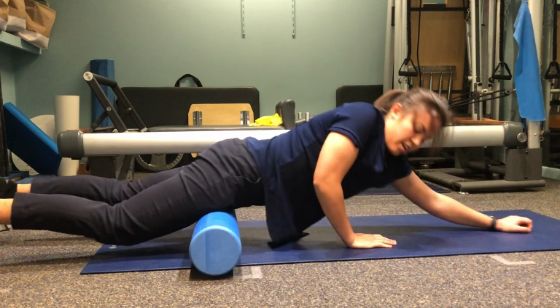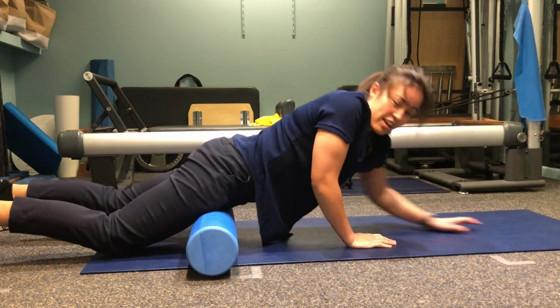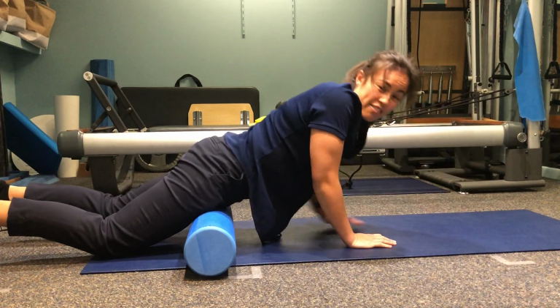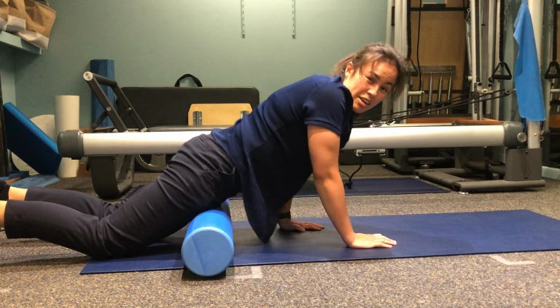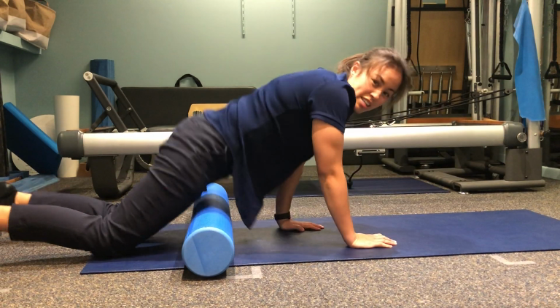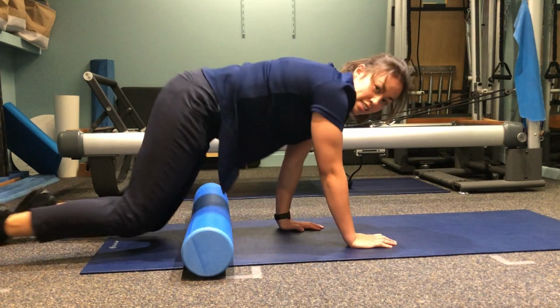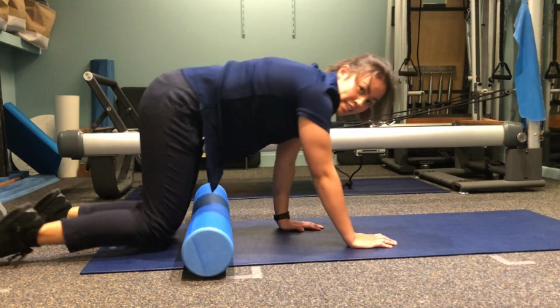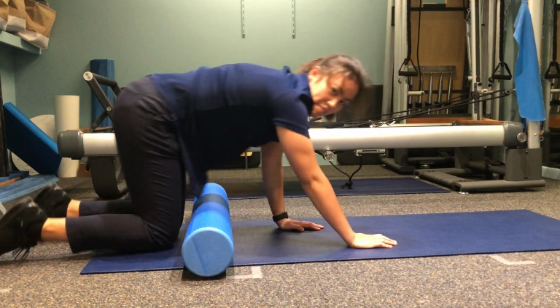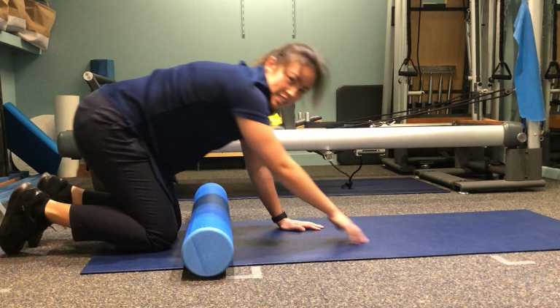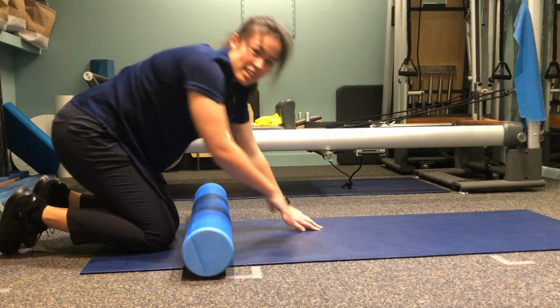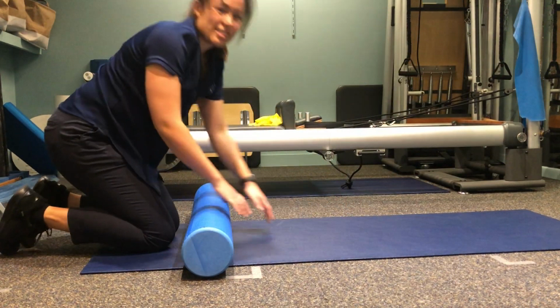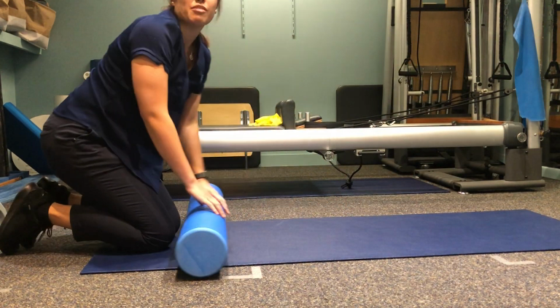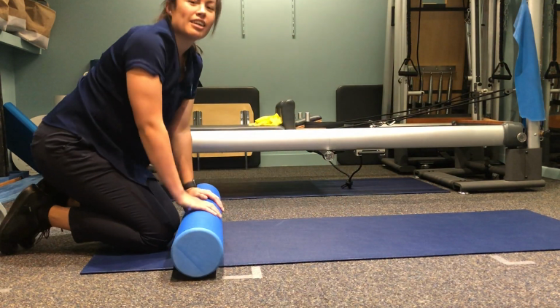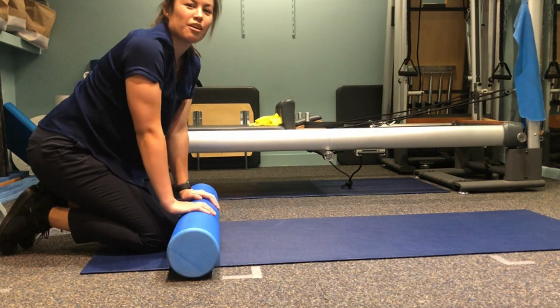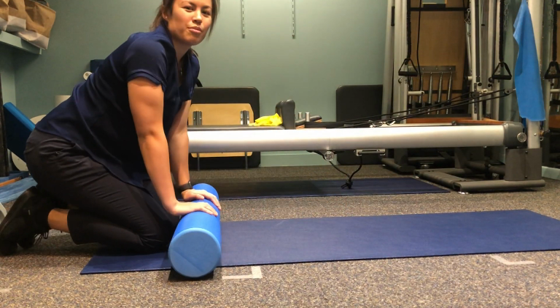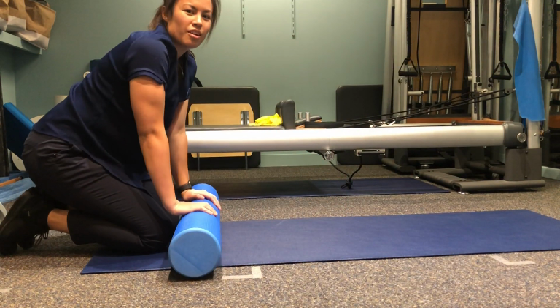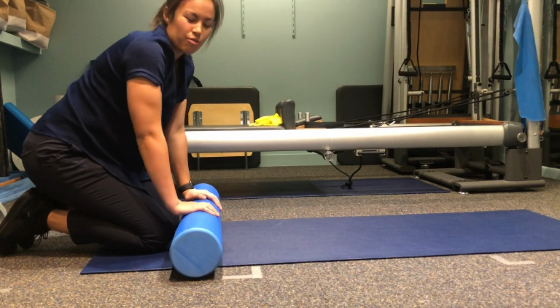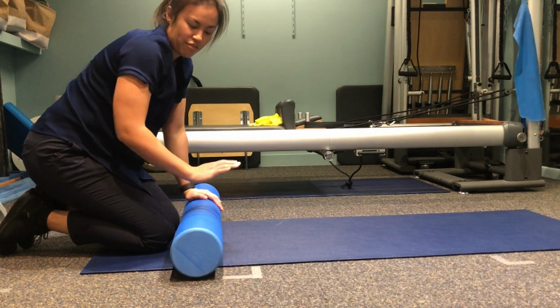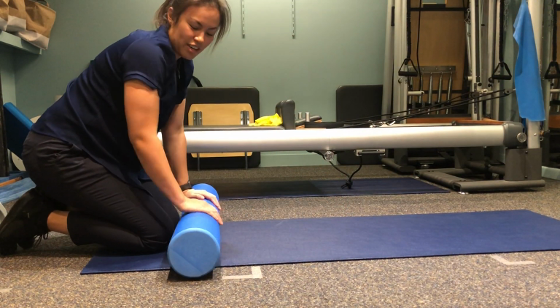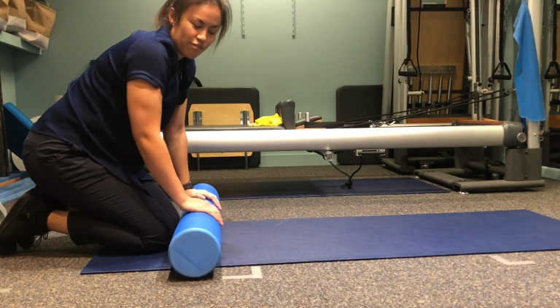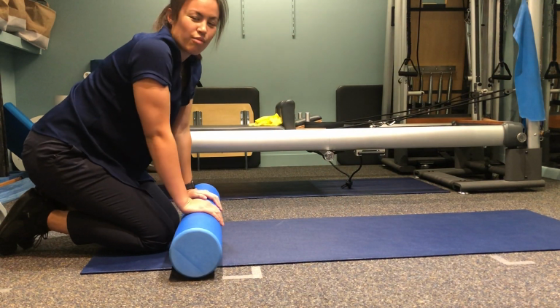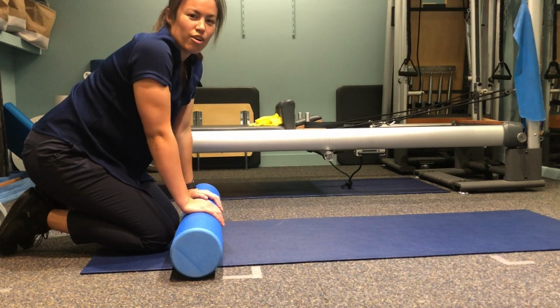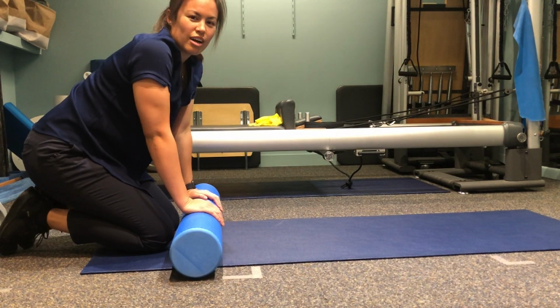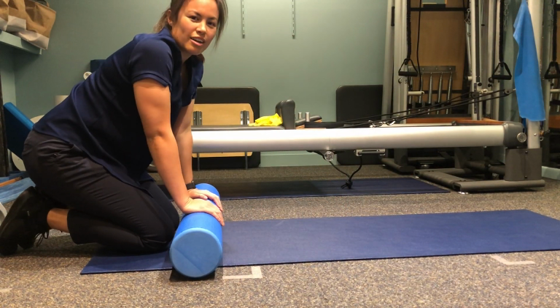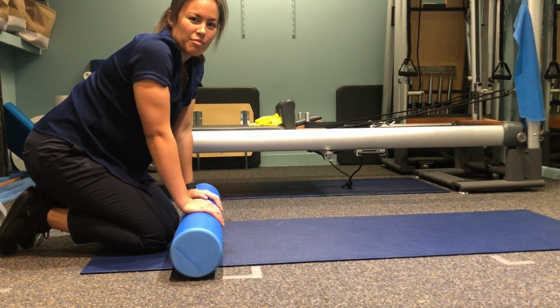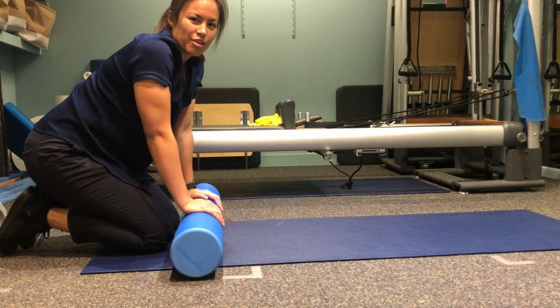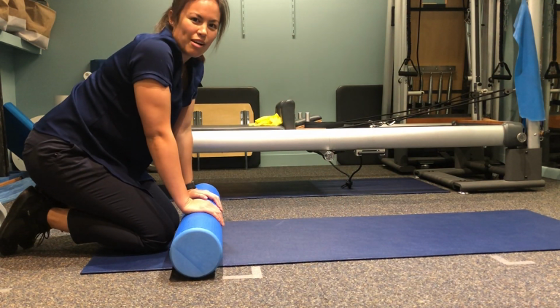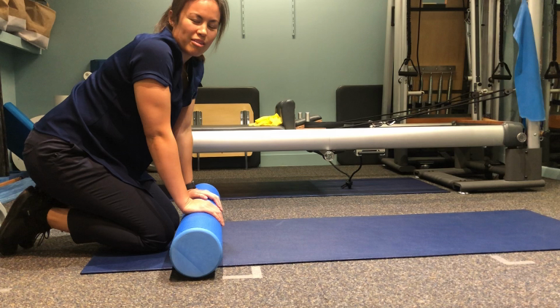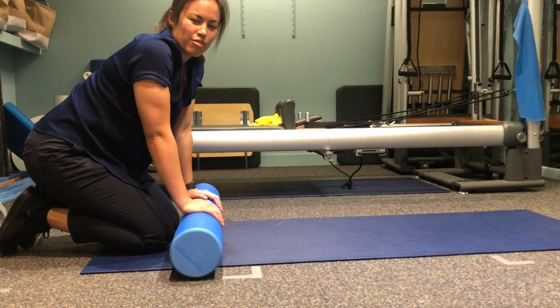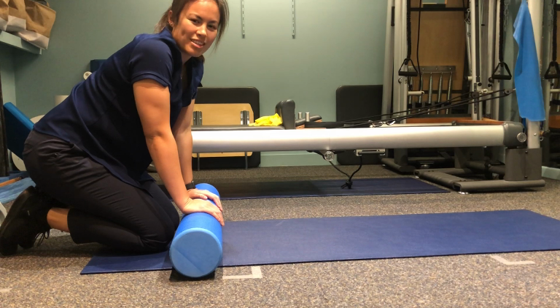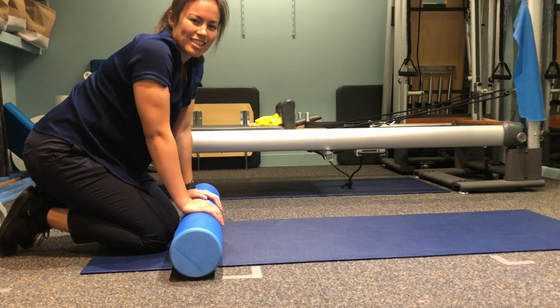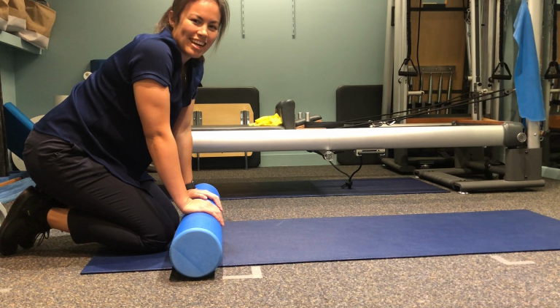If you have any questions, come in to see us and we can help. Or if you need a foam roller, come in and grab one from us today.